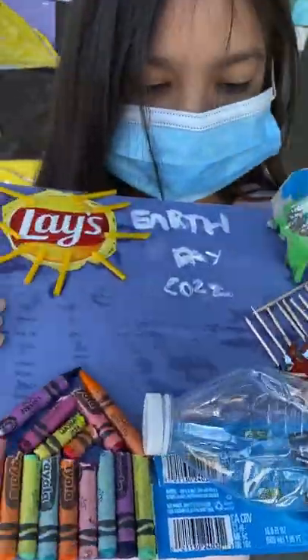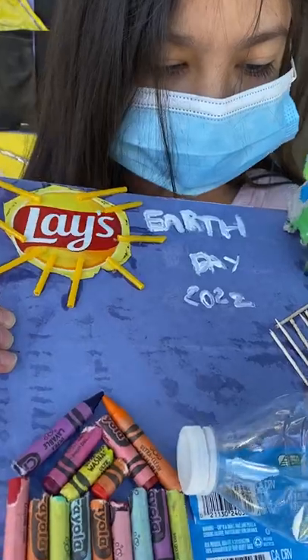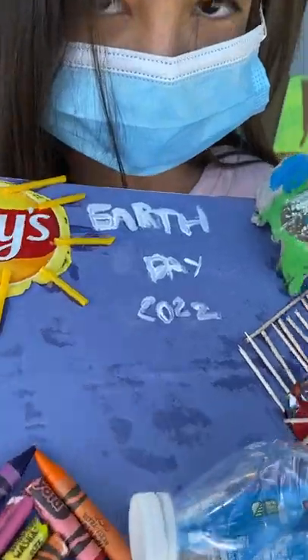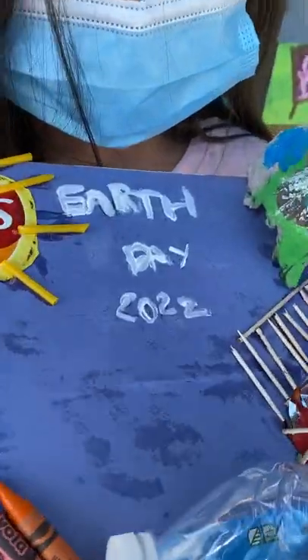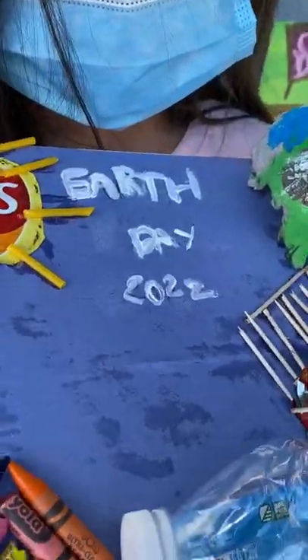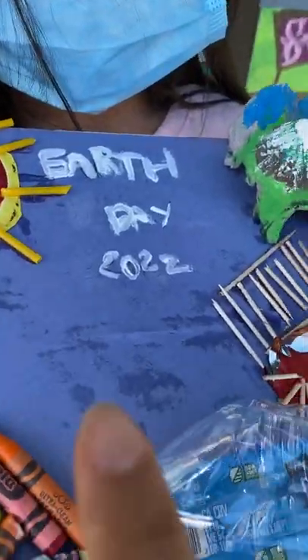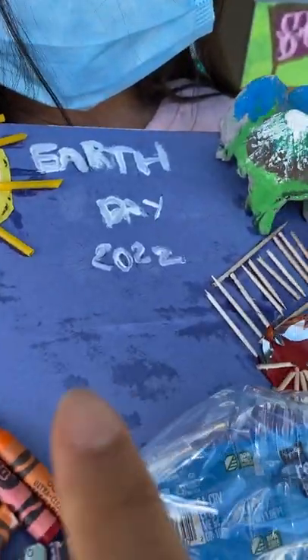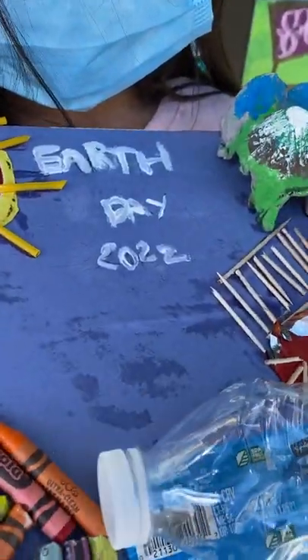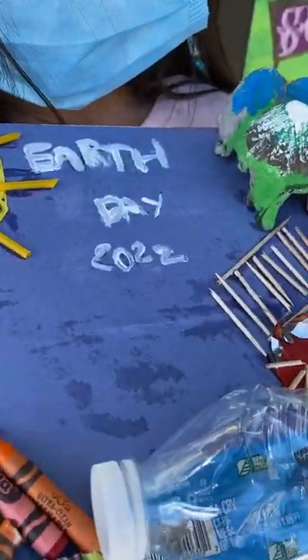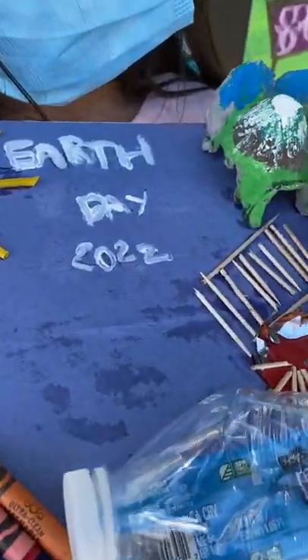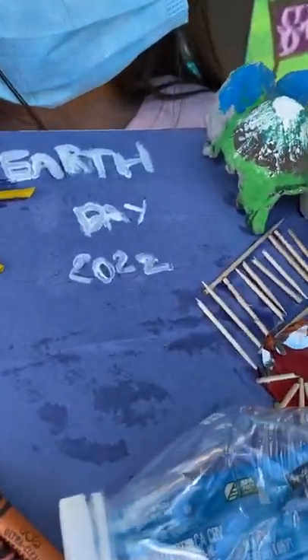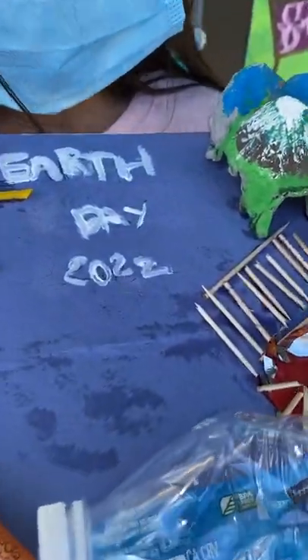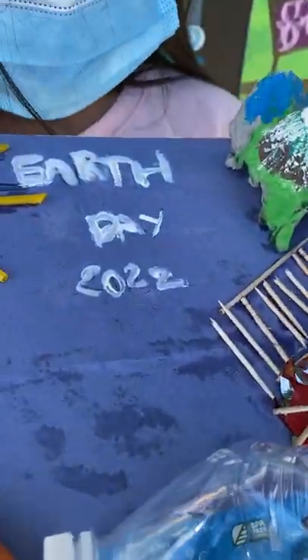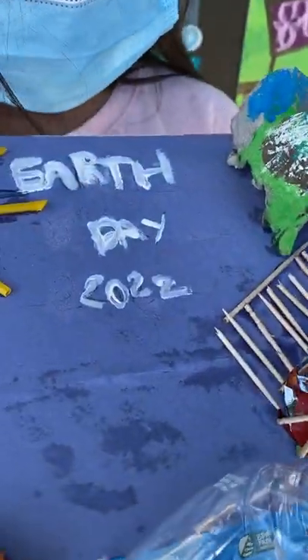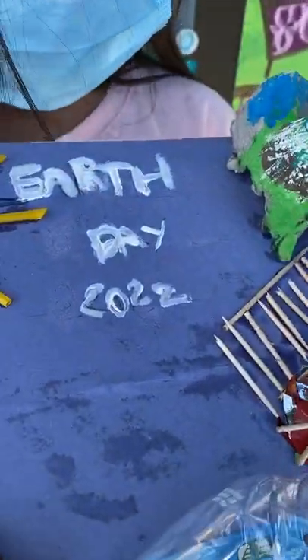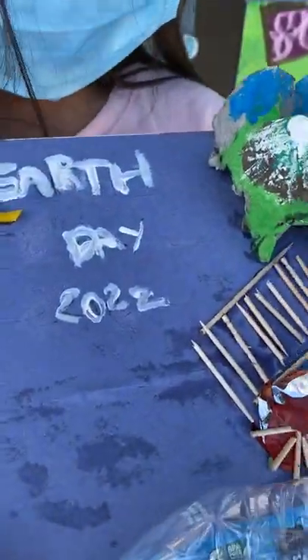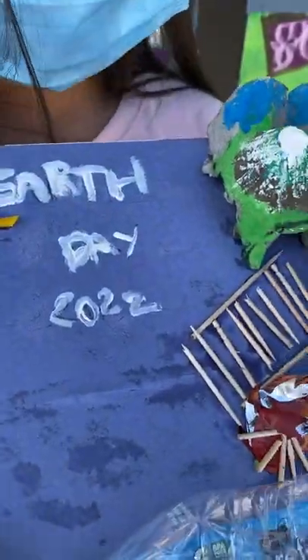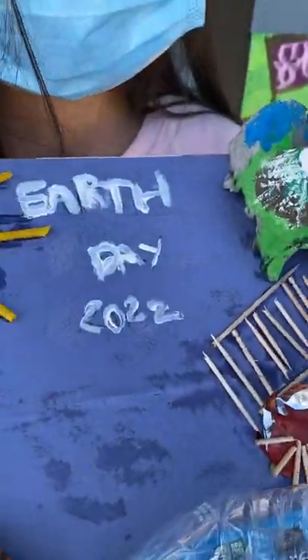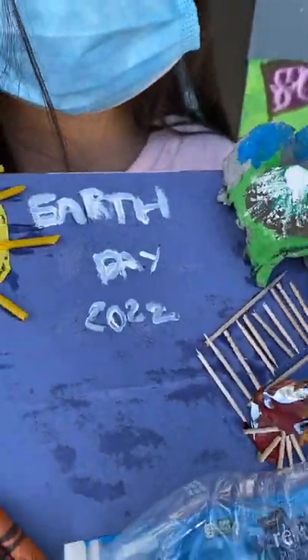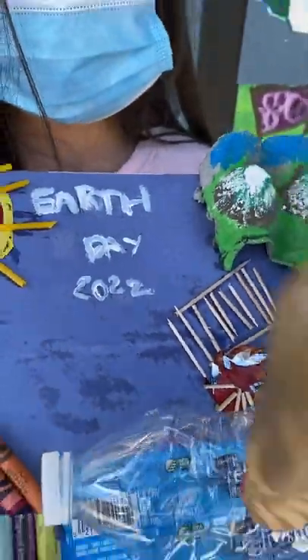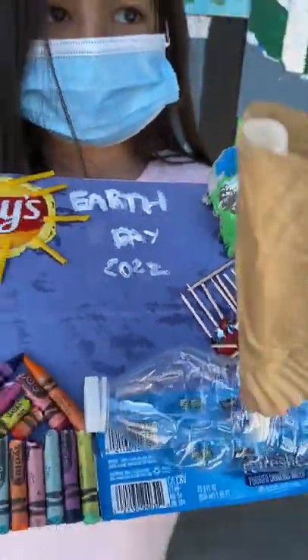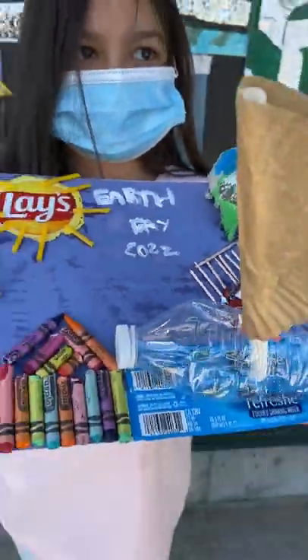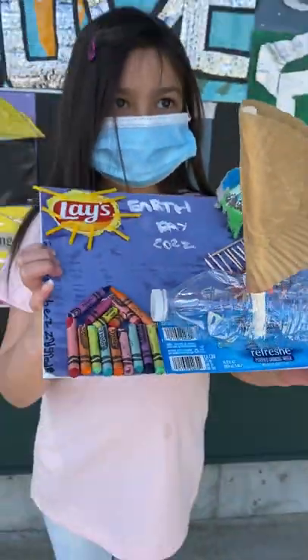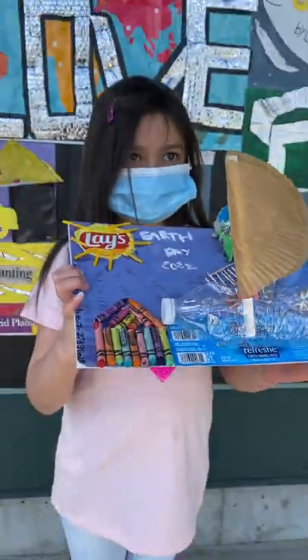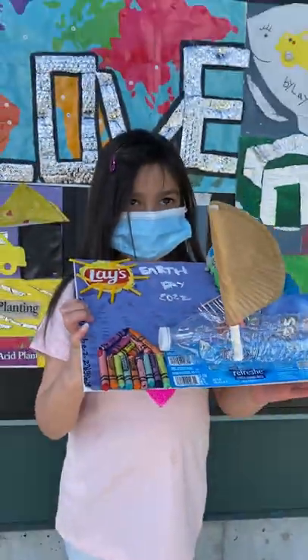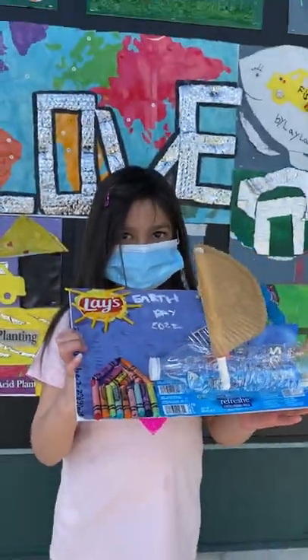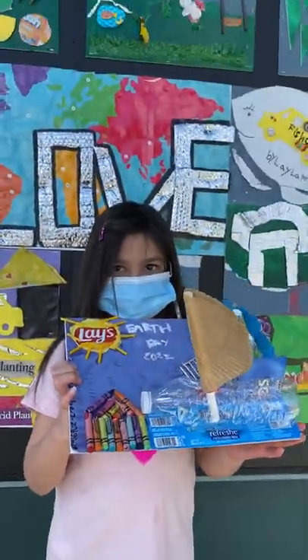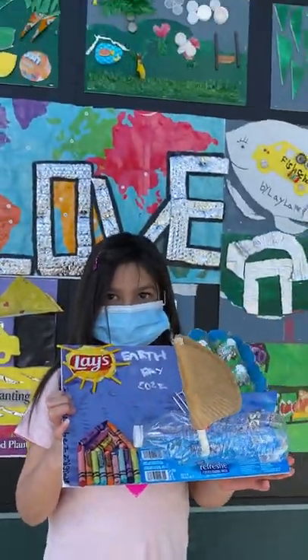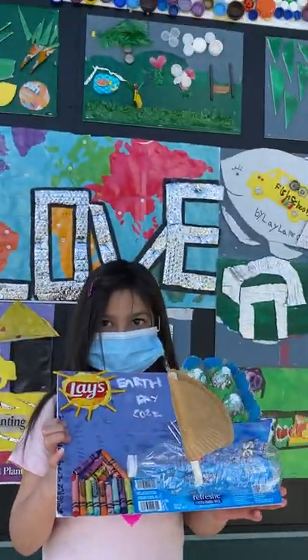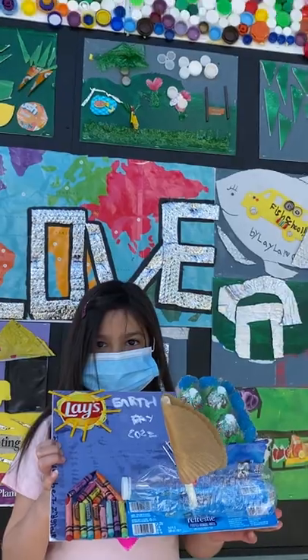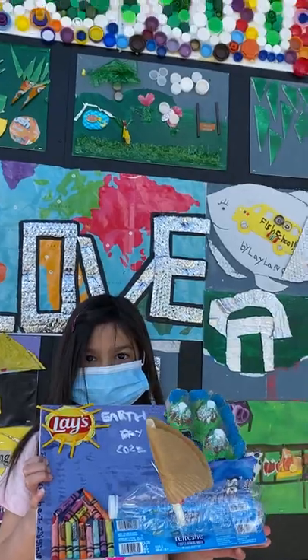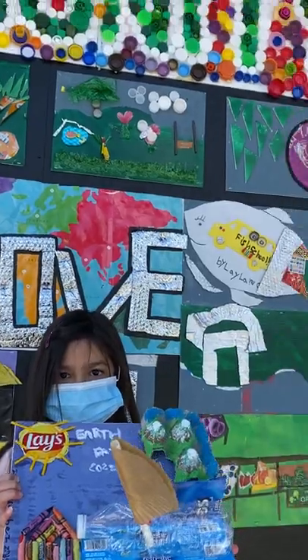This is about Earth Day, right? Yeah. Okay, thank you for being part of this.